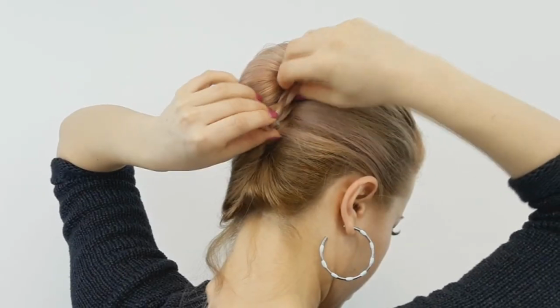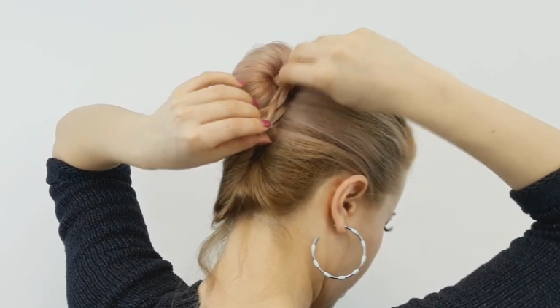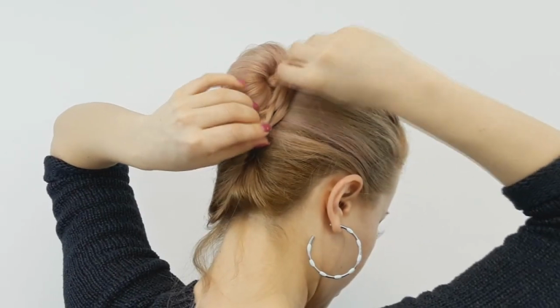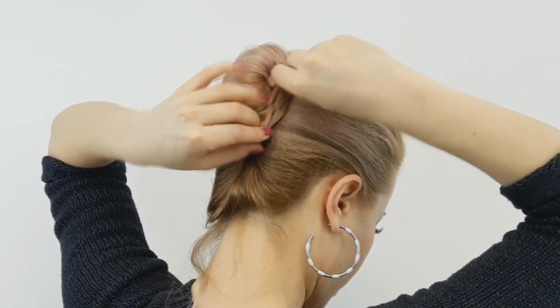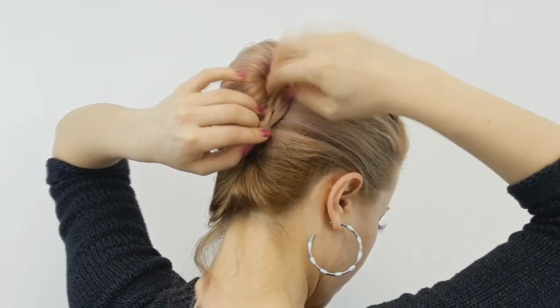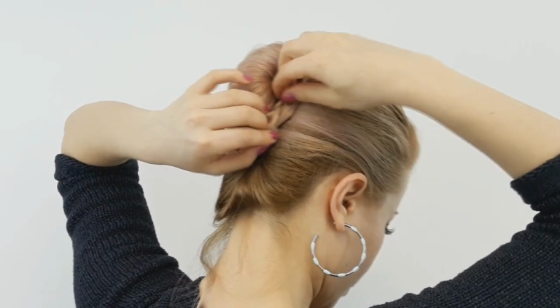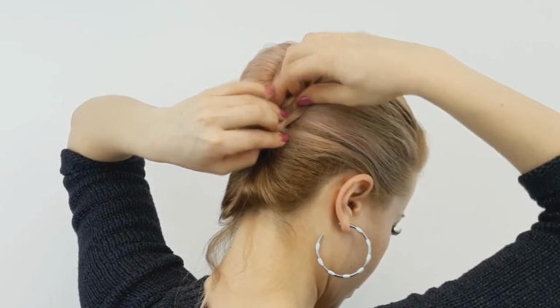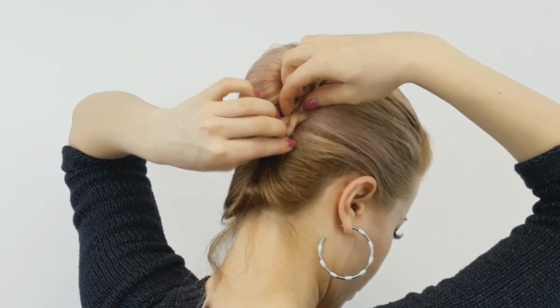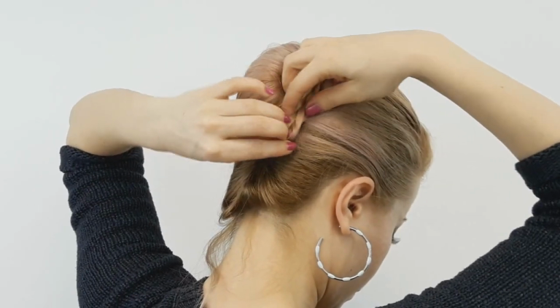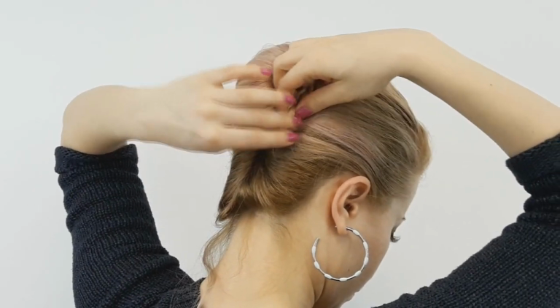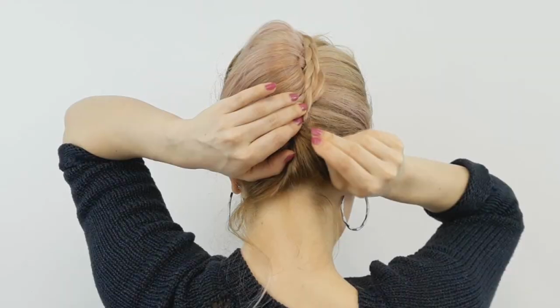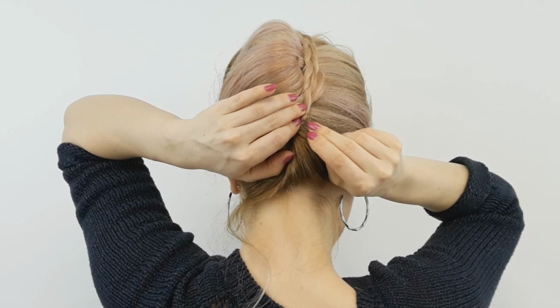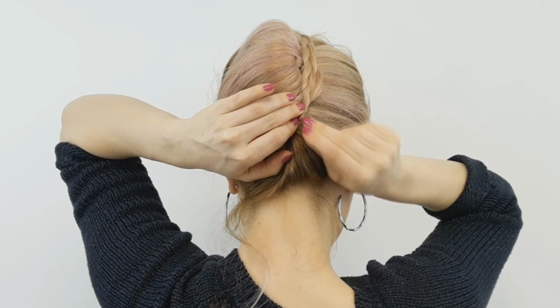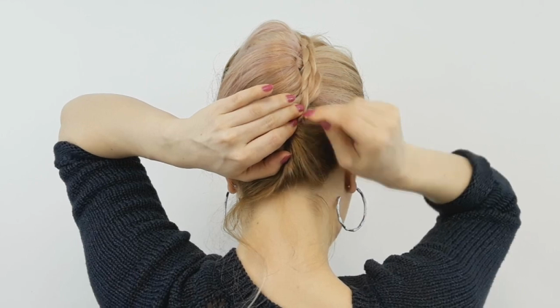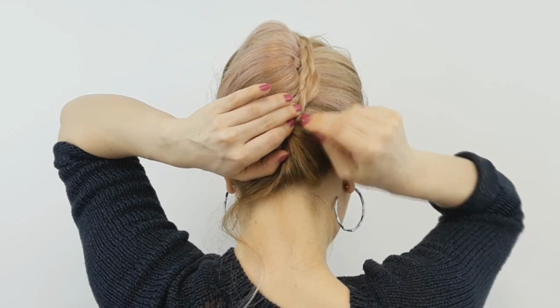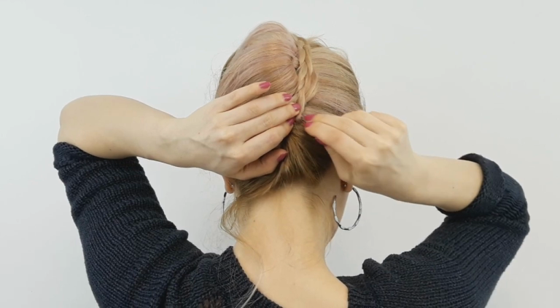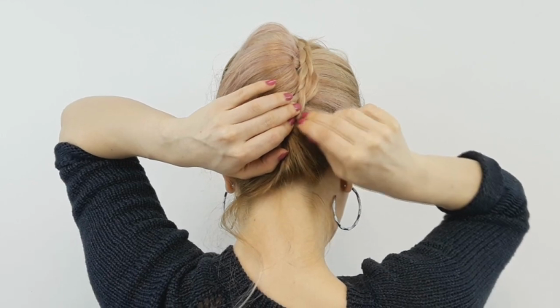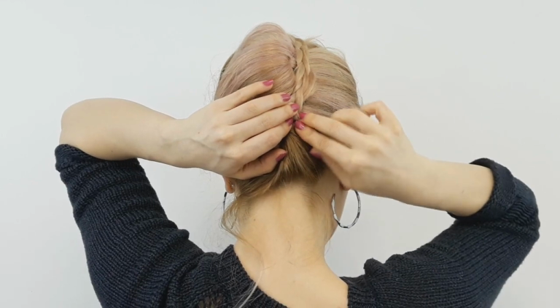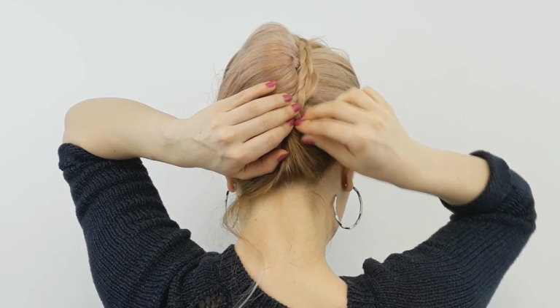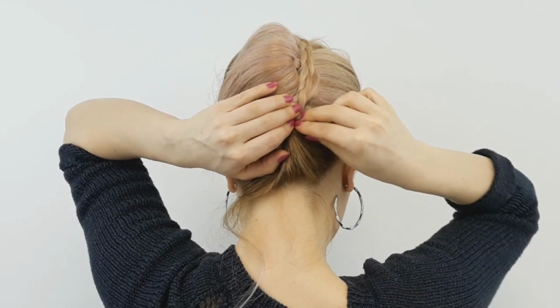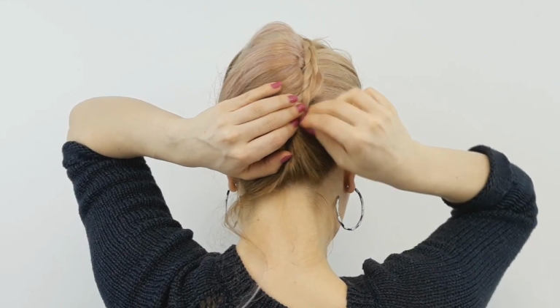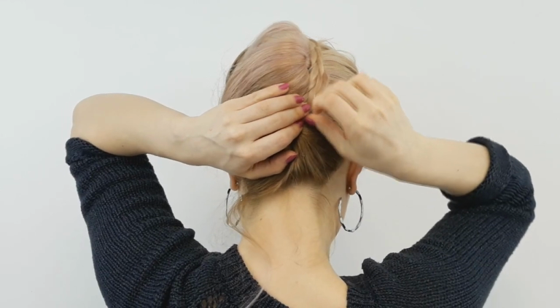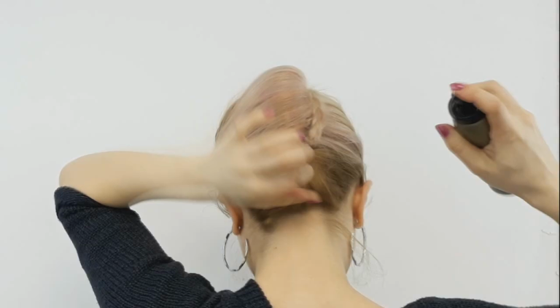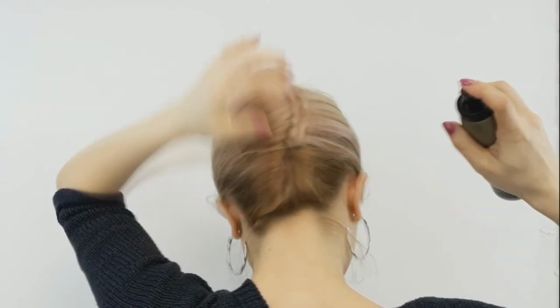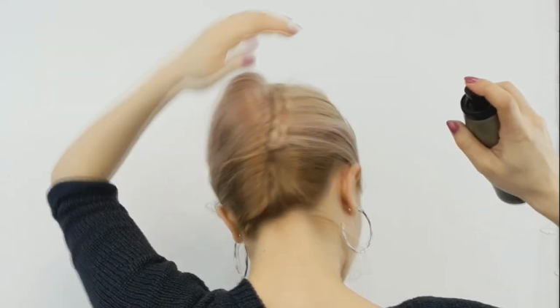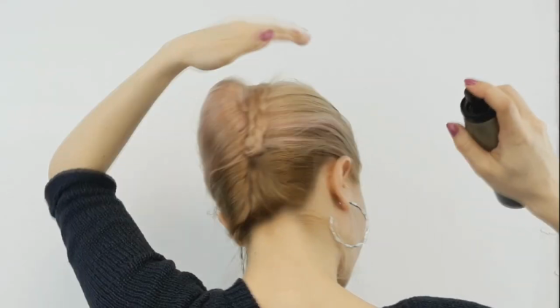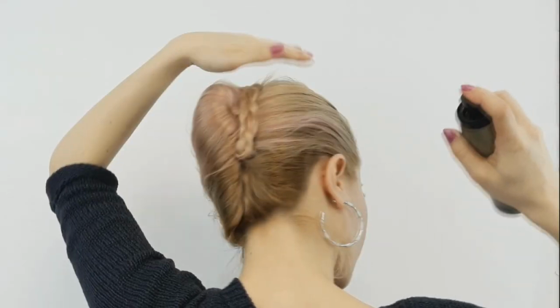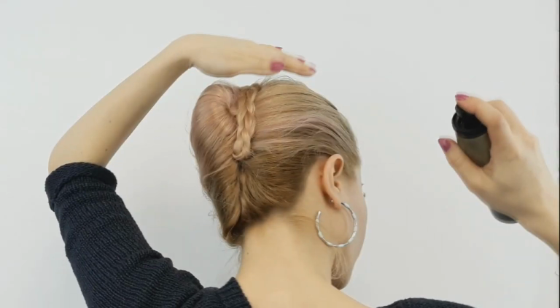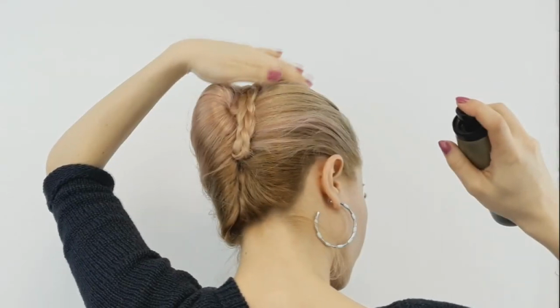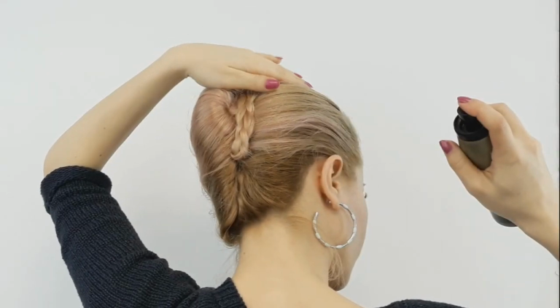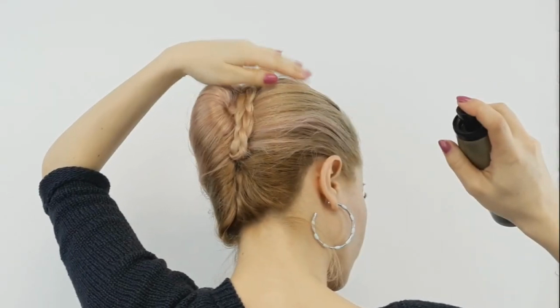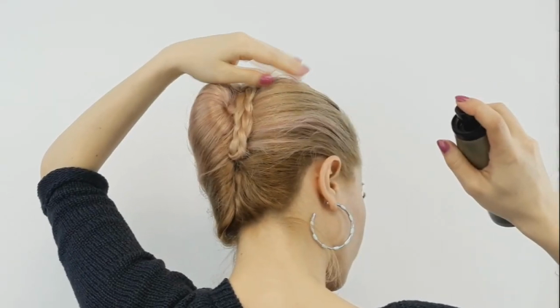Pin it in place and use some hairspray if you need — and you're basically done! Tell me in the comments down below what you think about this easy lazy twist with a braided detail.